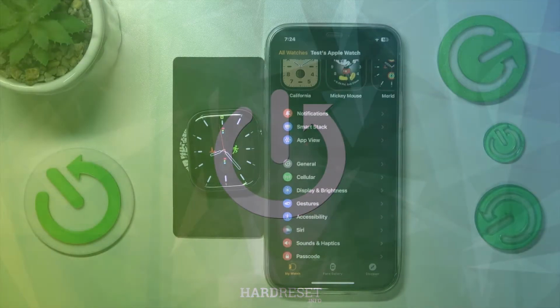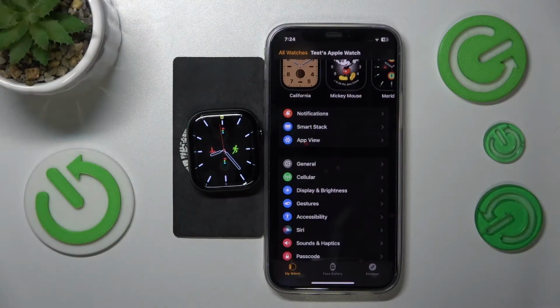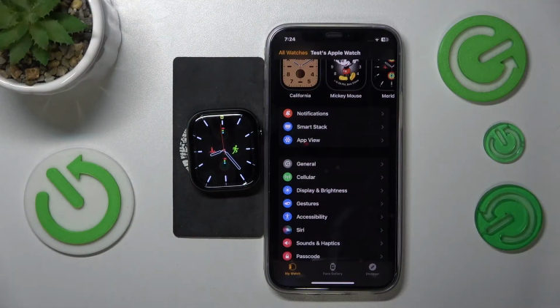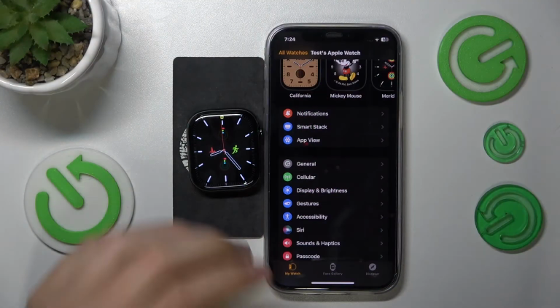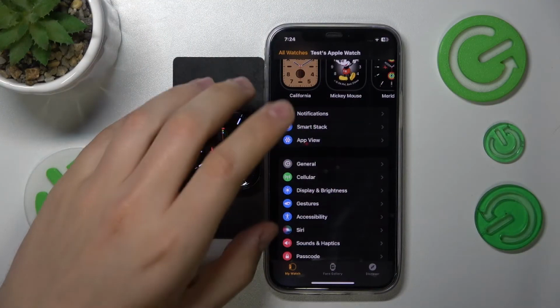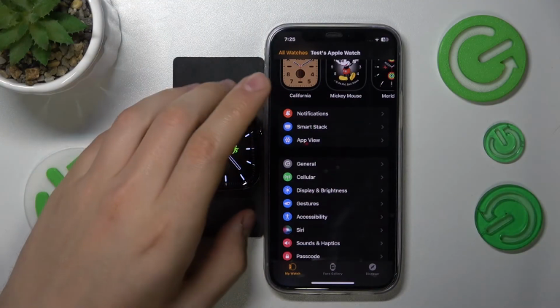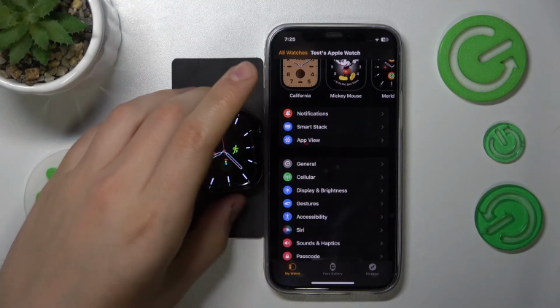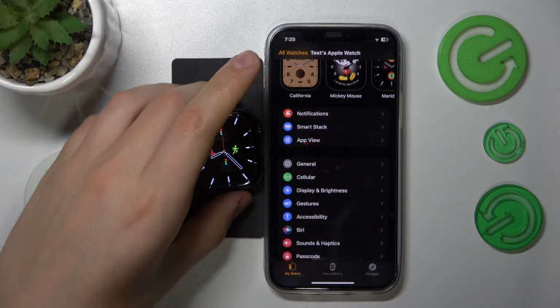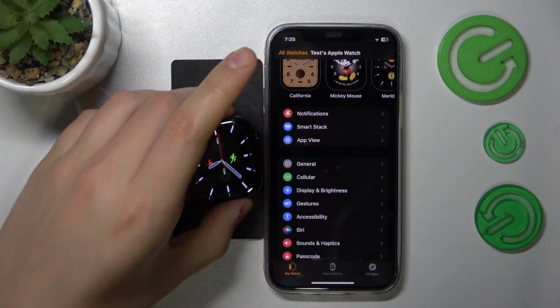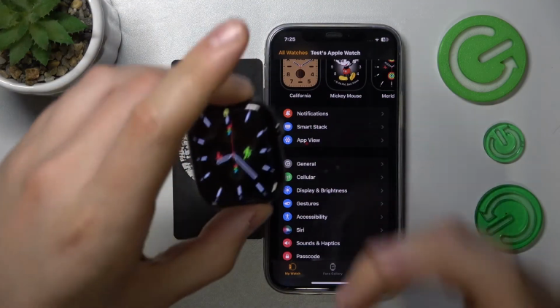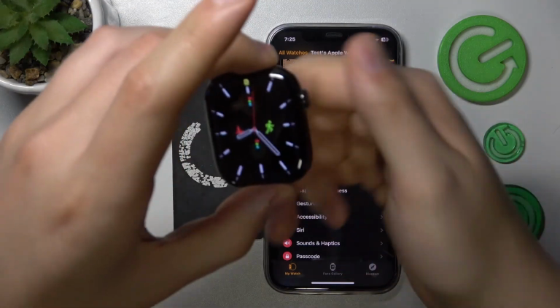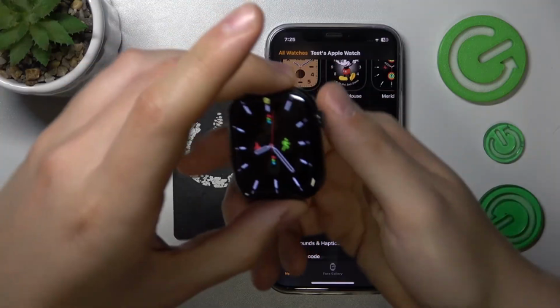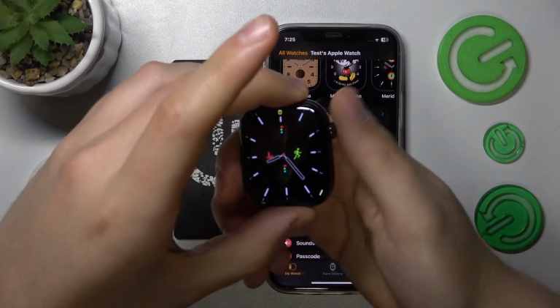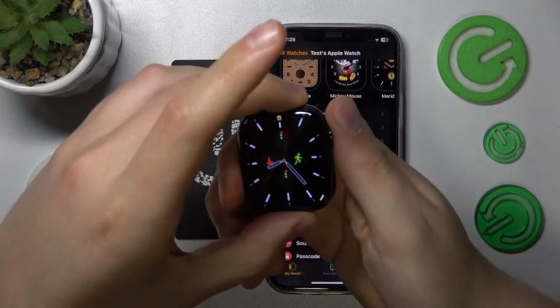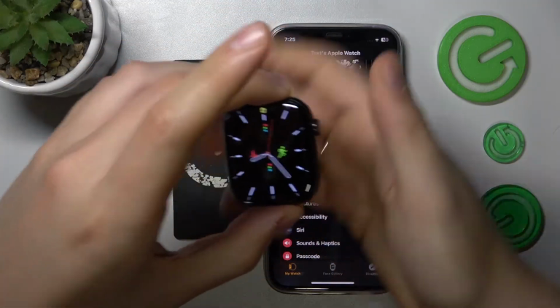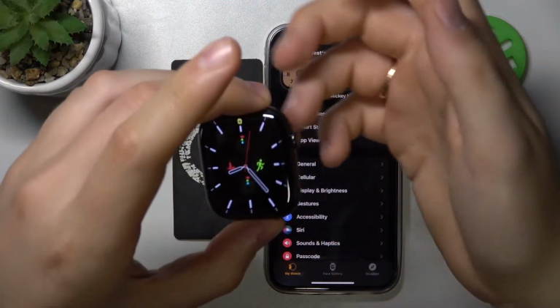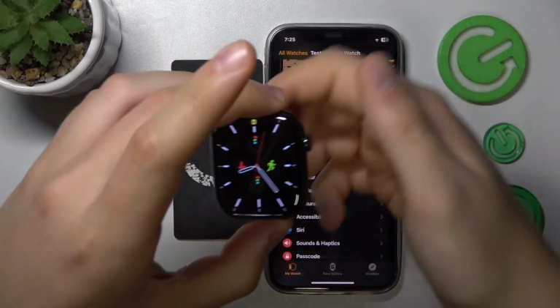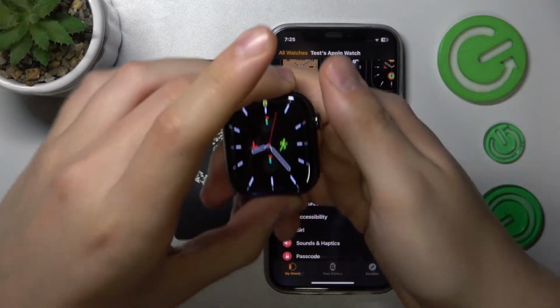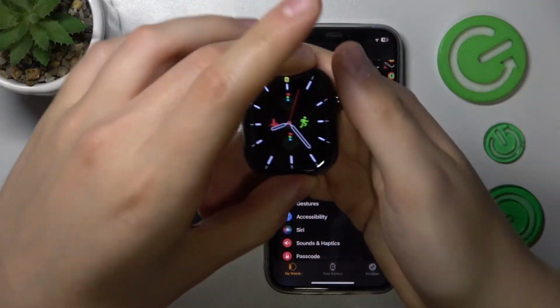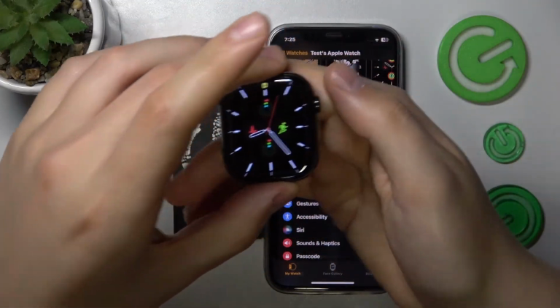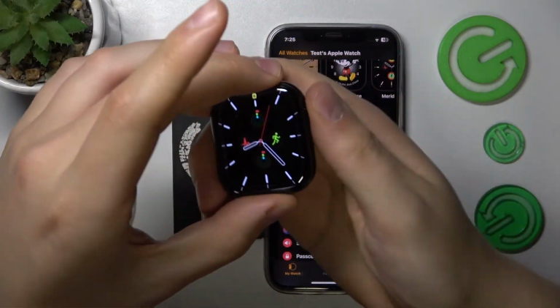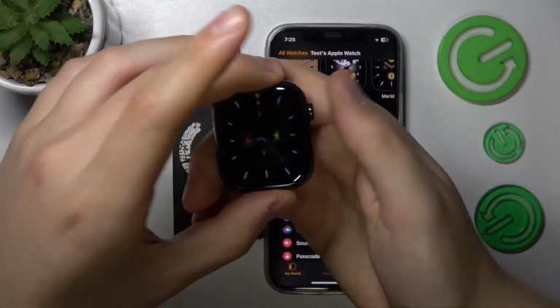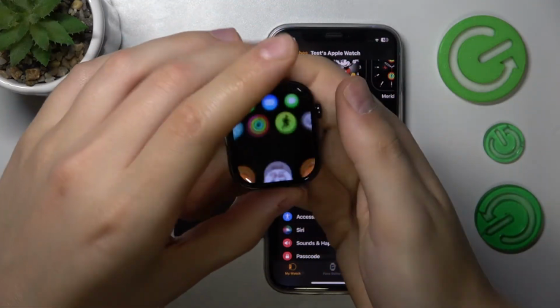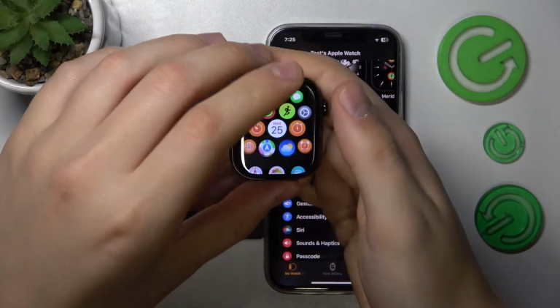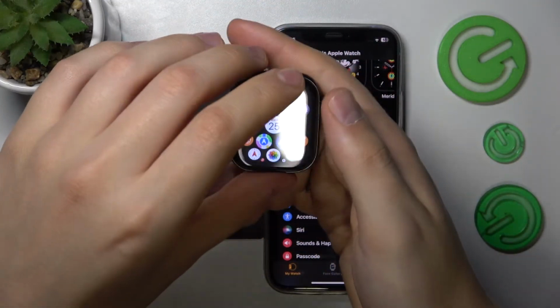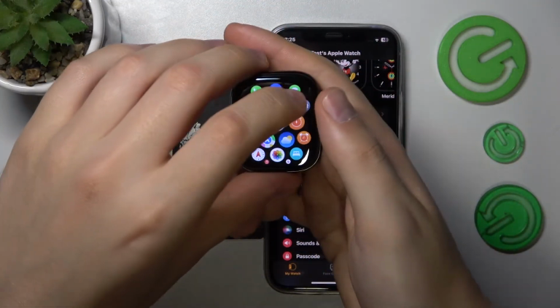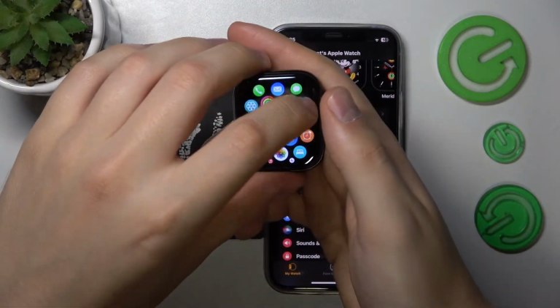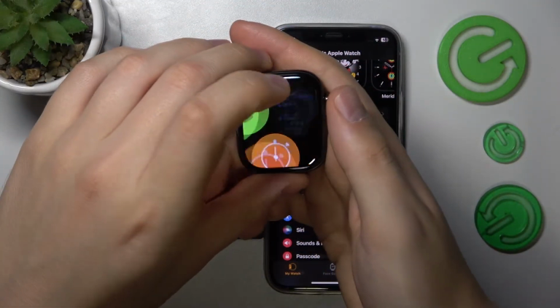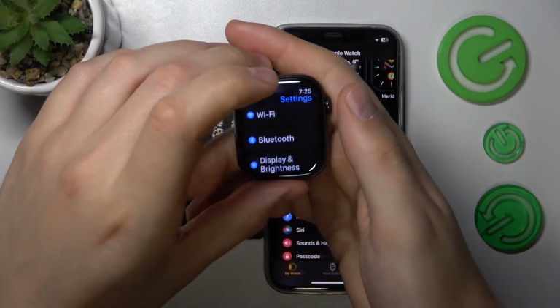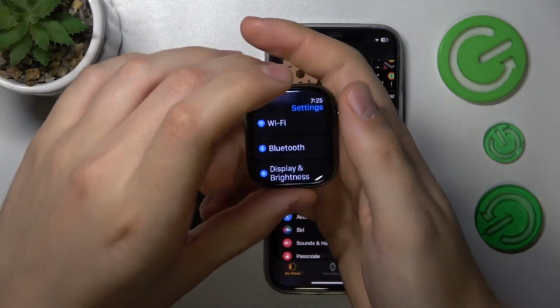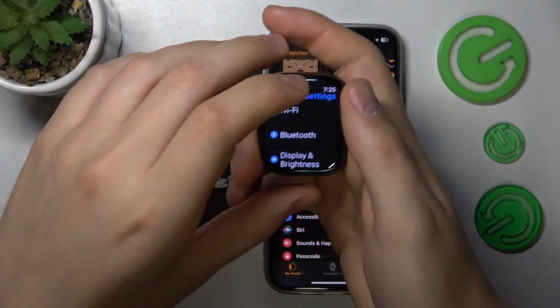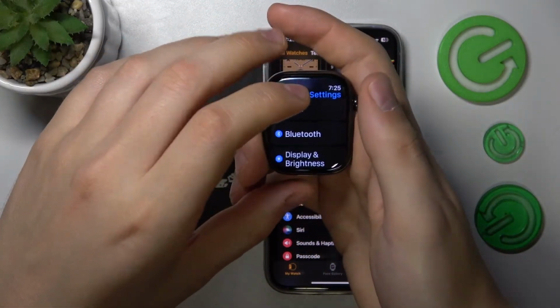At the start, take your Apple Watch and wake it up. Now, press the digital crown once to open the app view and launch Settings from here.